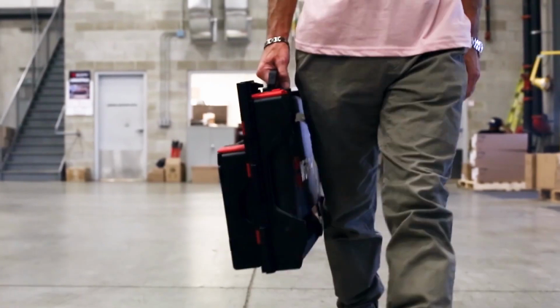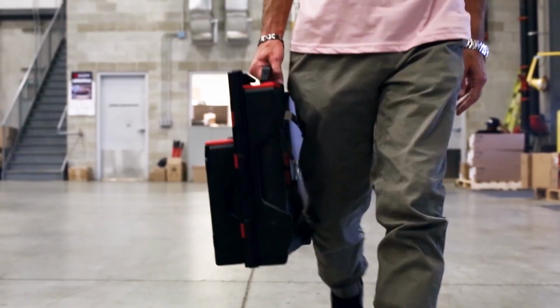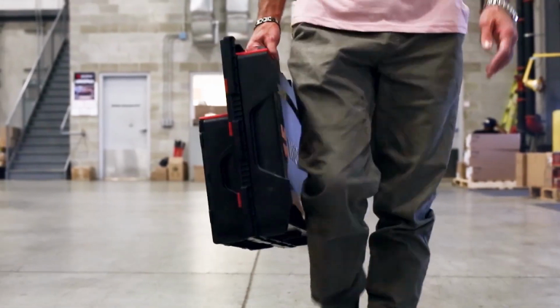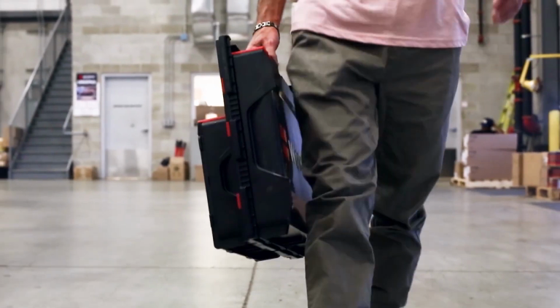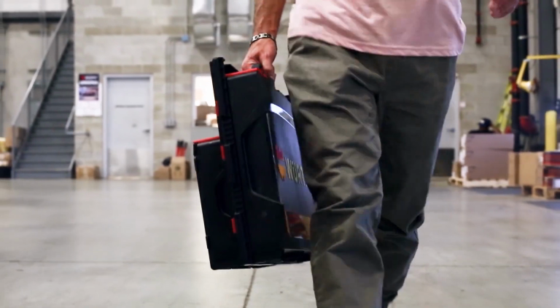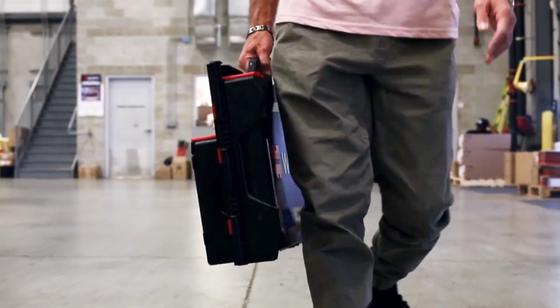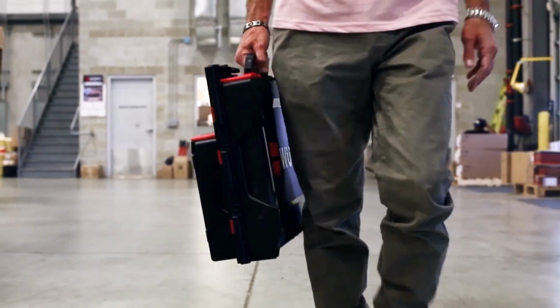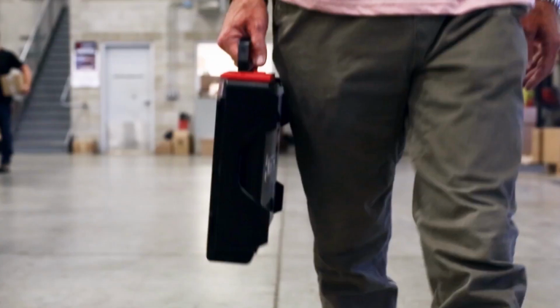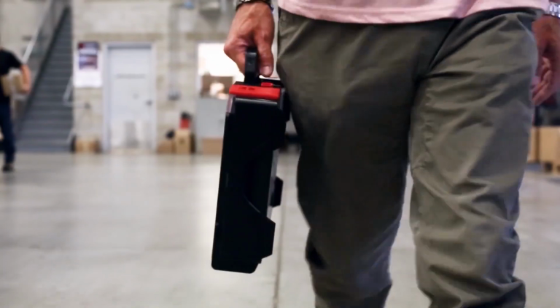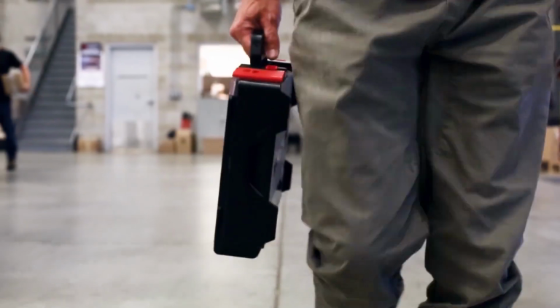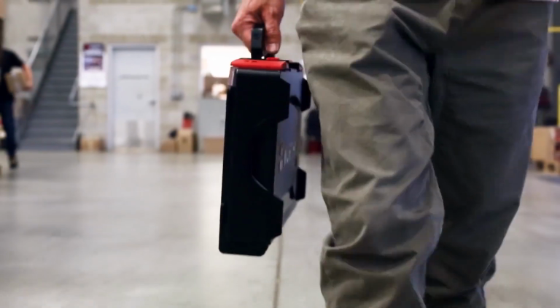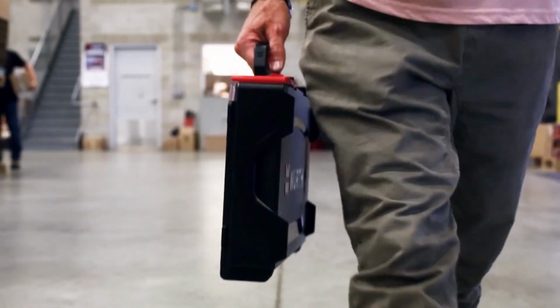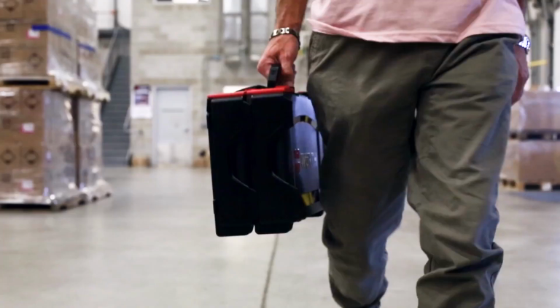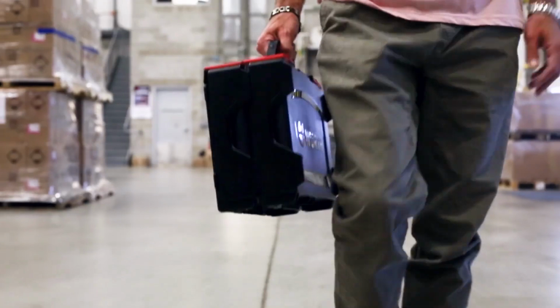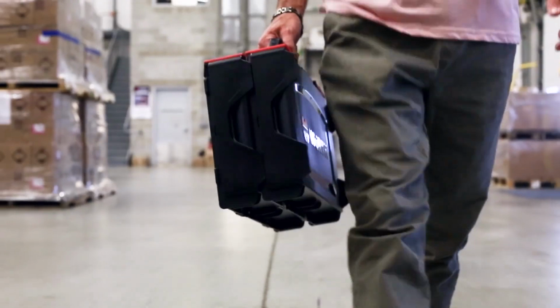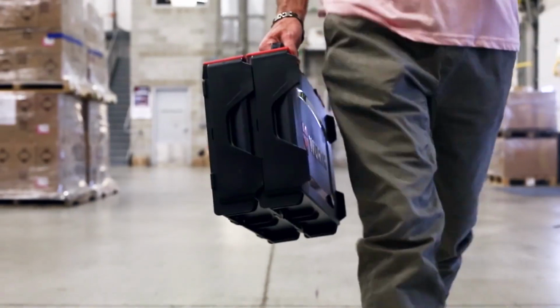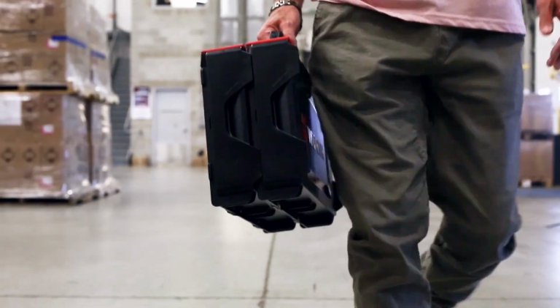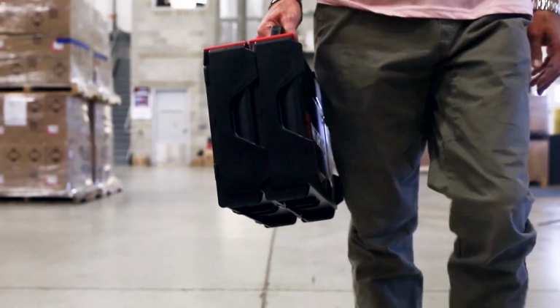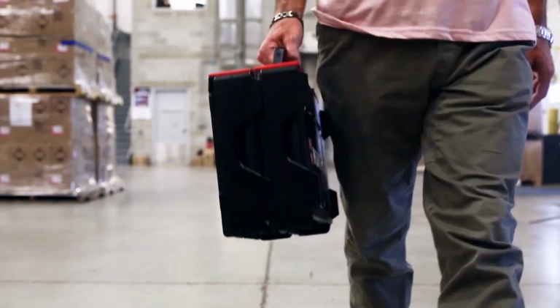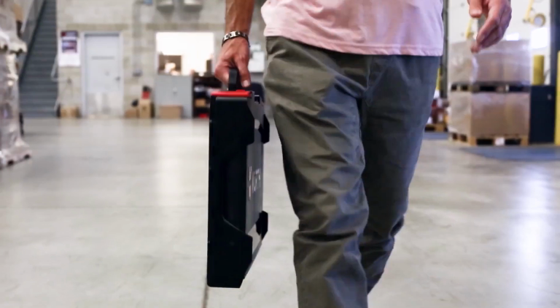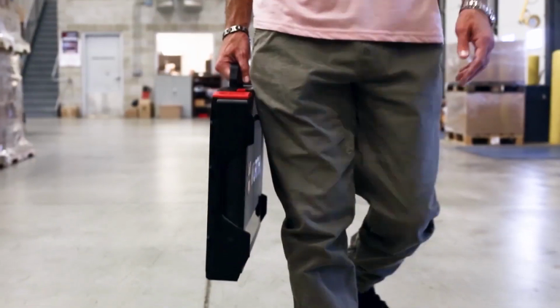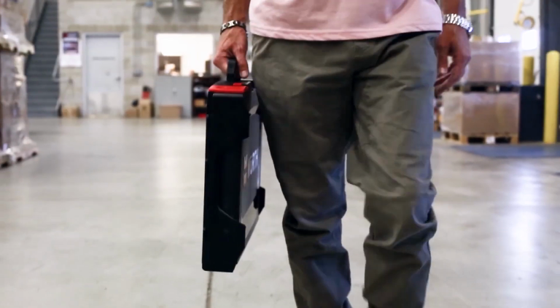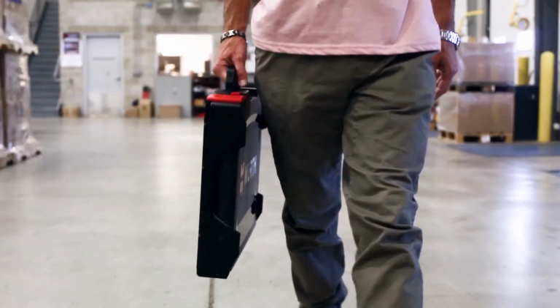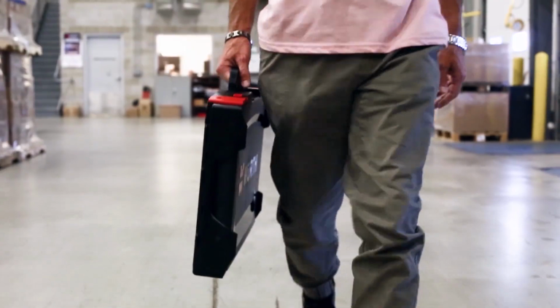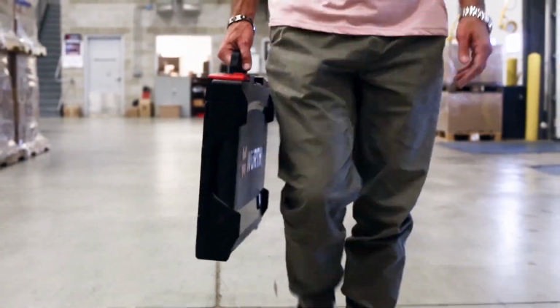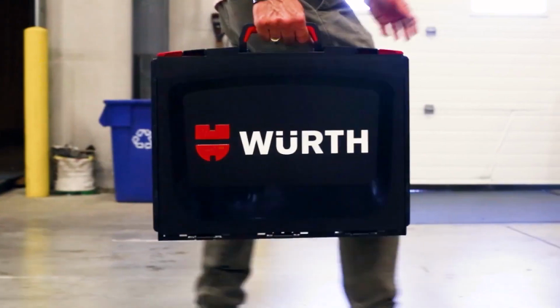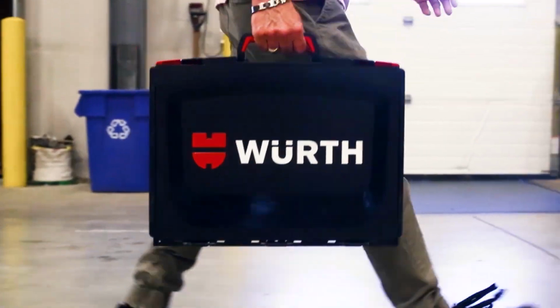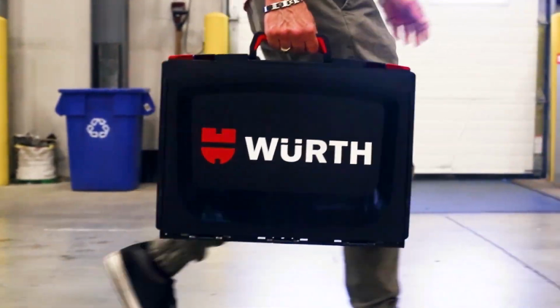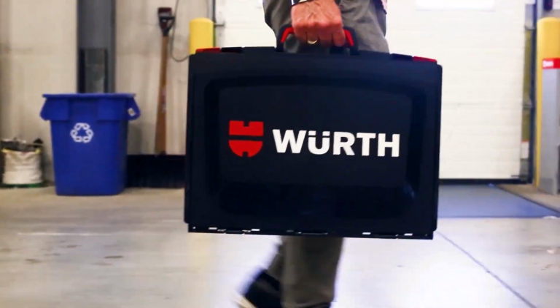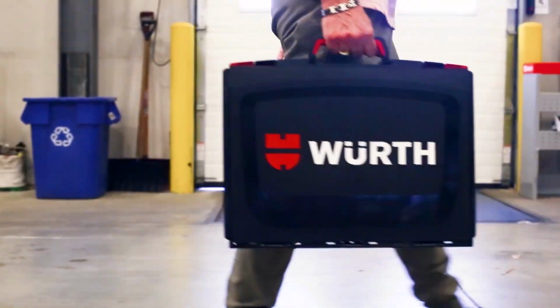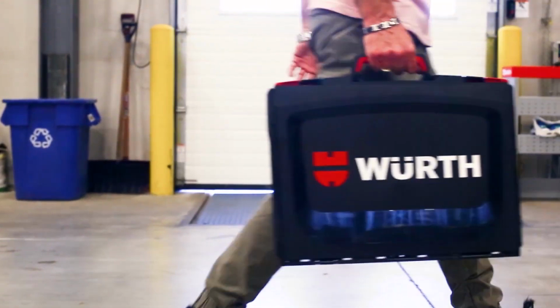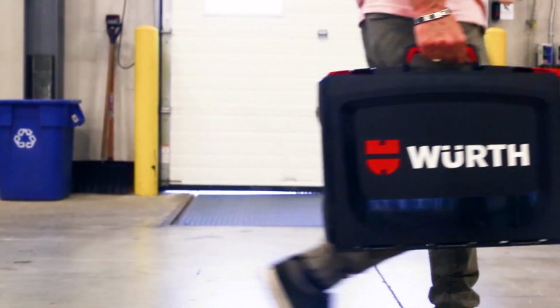Take as much or as little as needed with complete organization. We've got you covered, whatever the case.